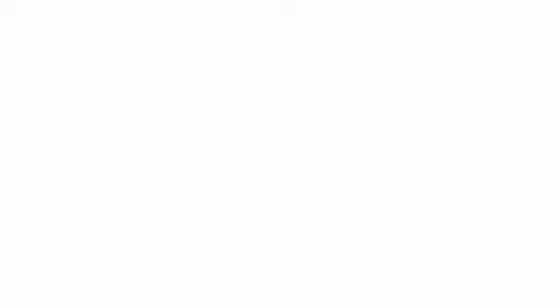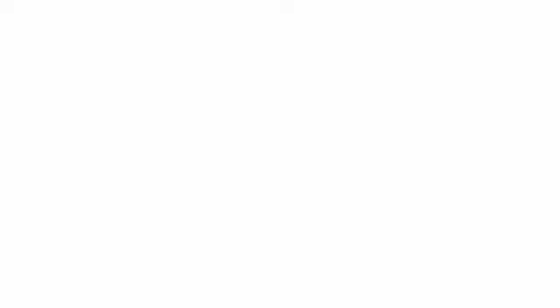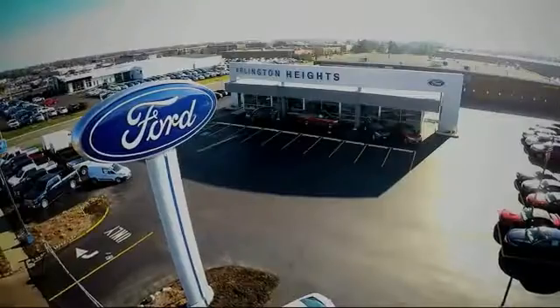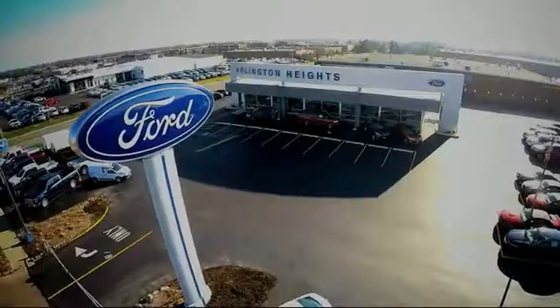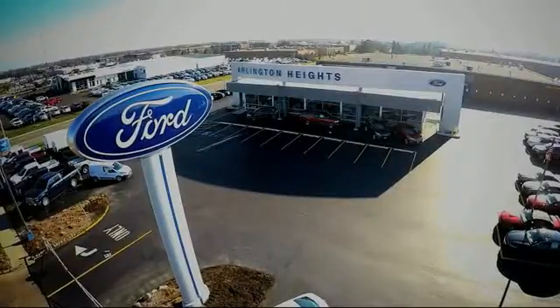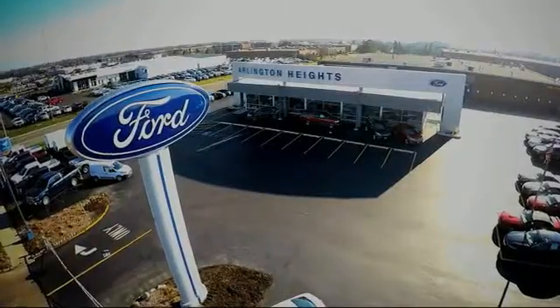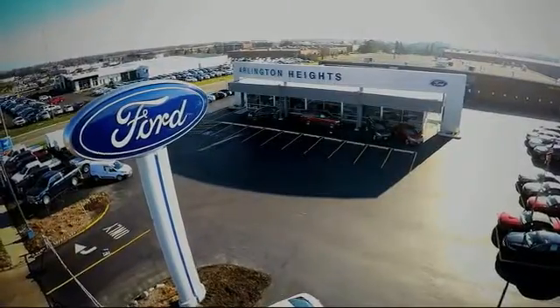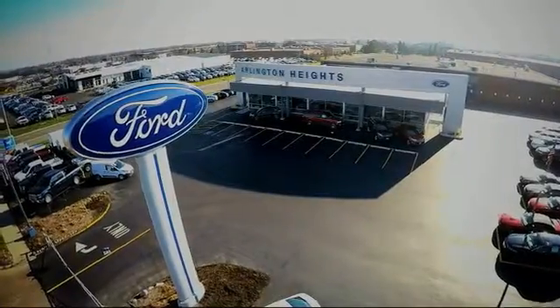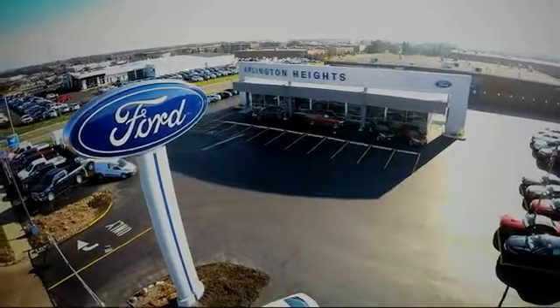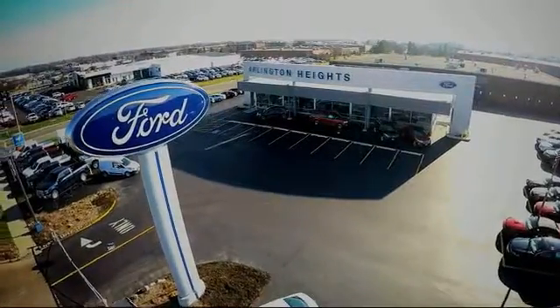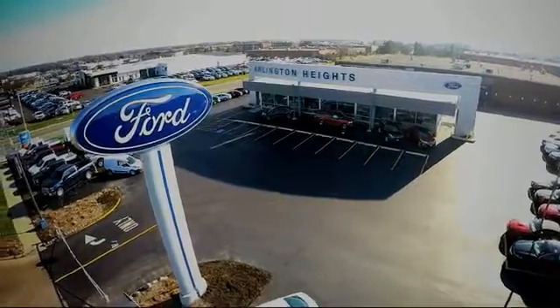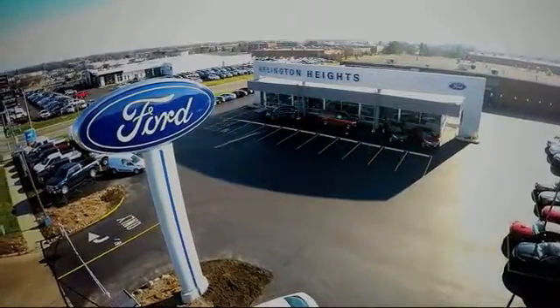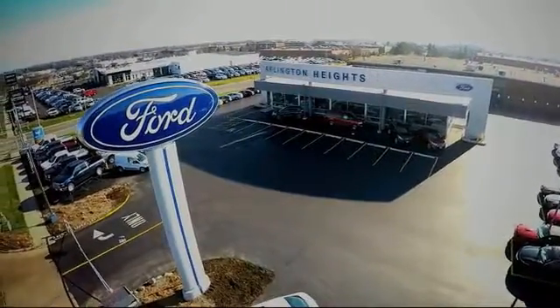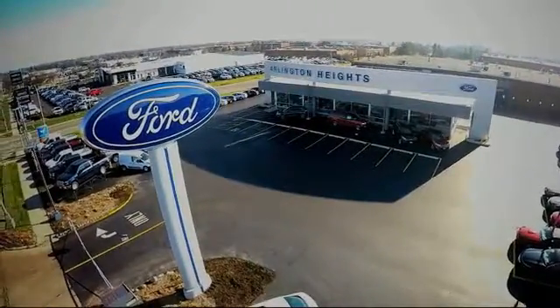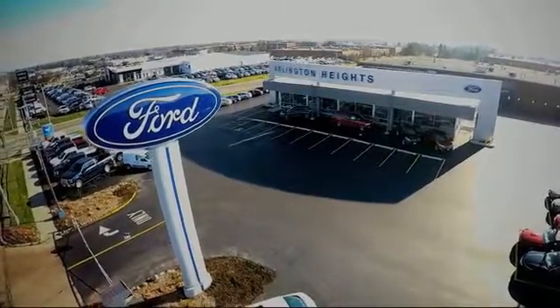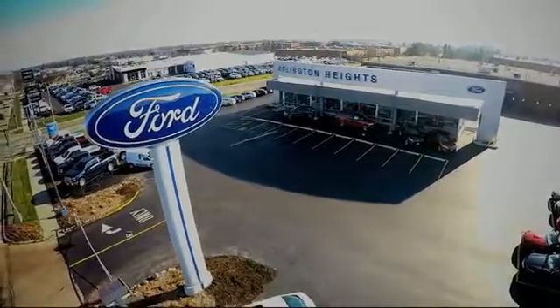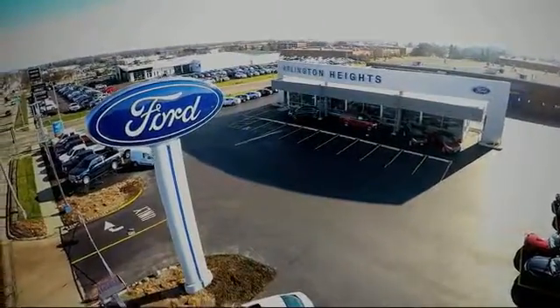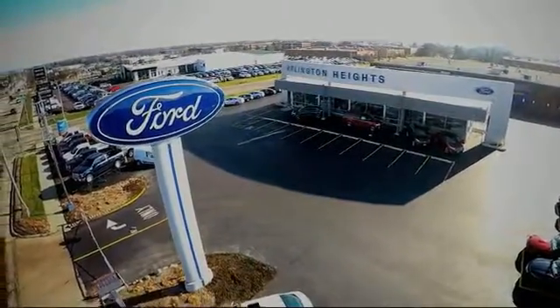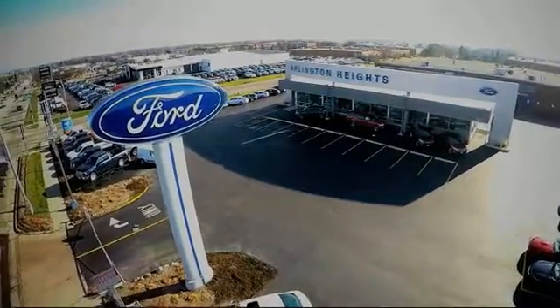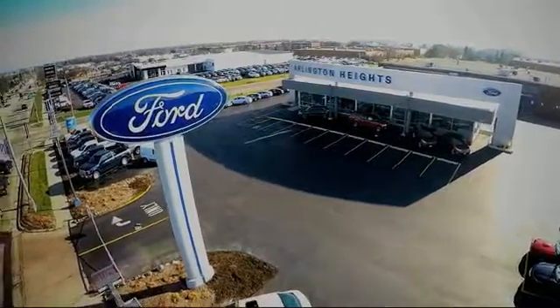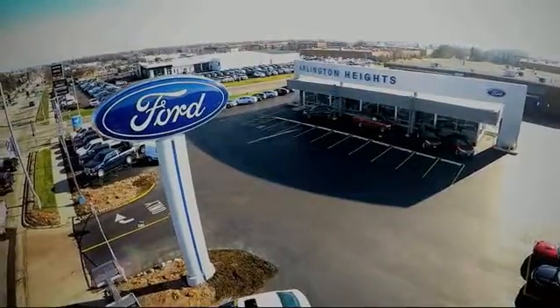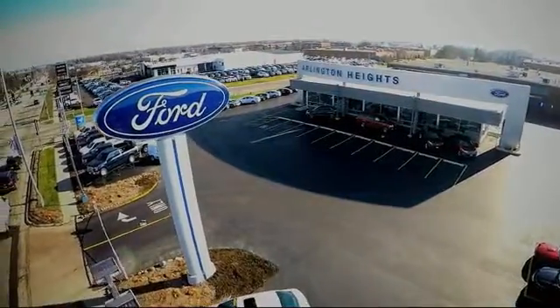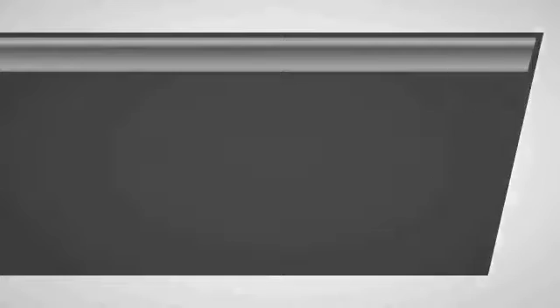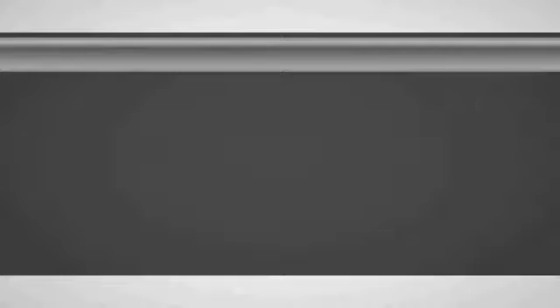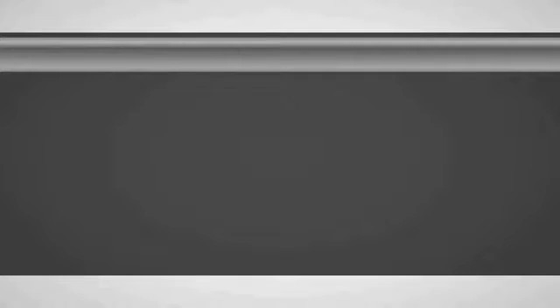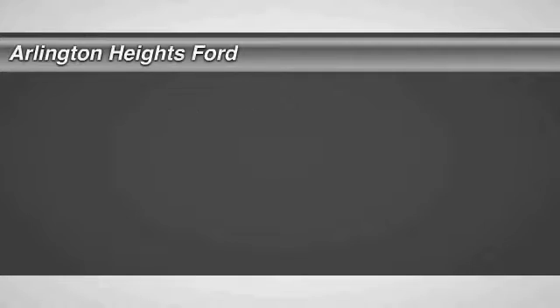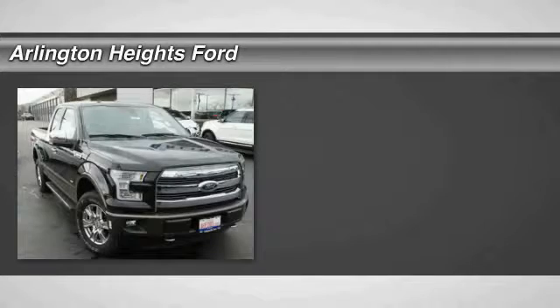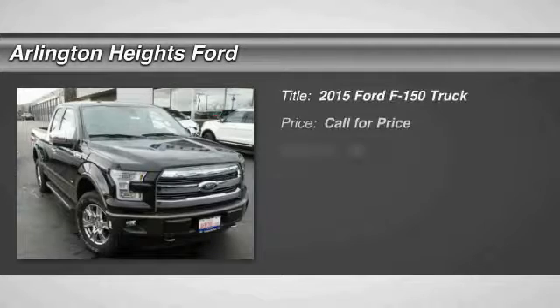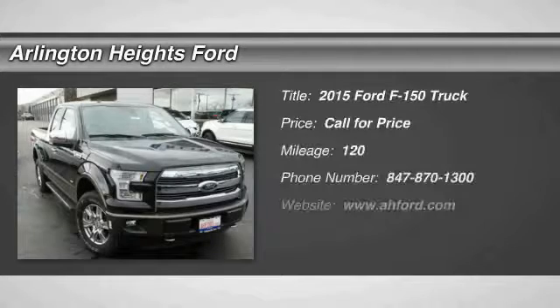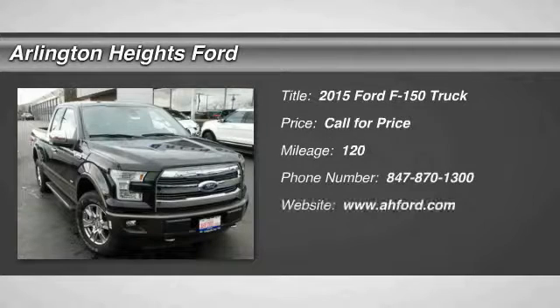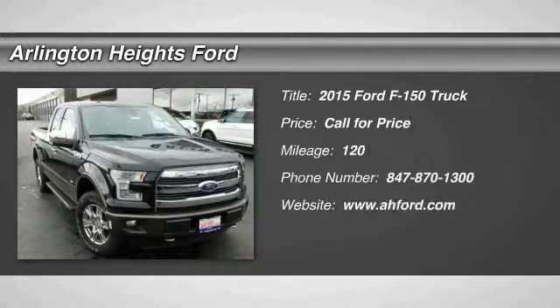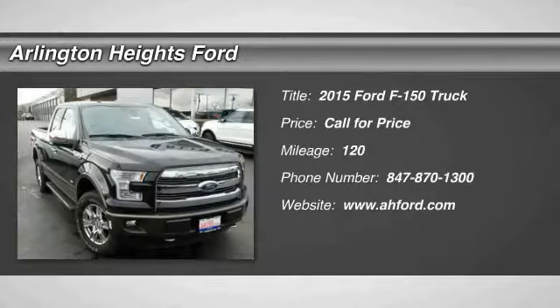For the best price, selection, and service, visit Arlington Heights Ford. The 2015 F-150.